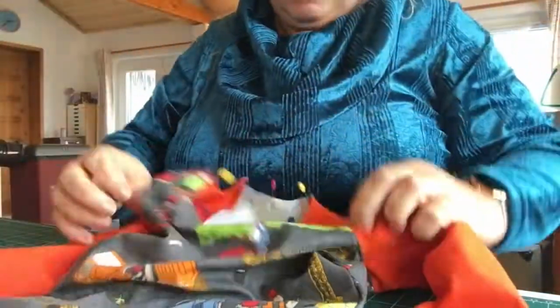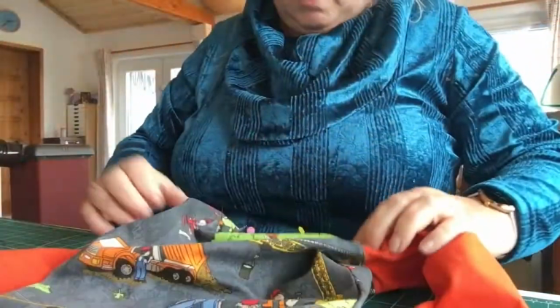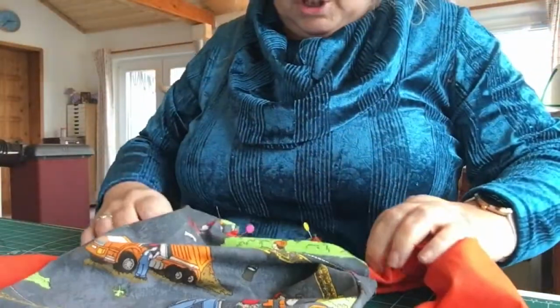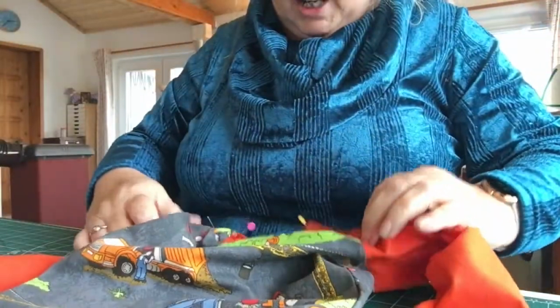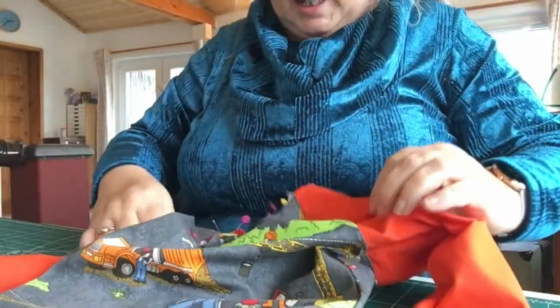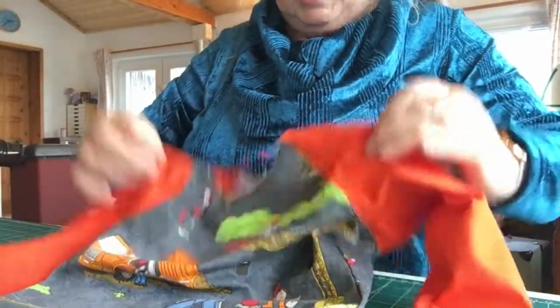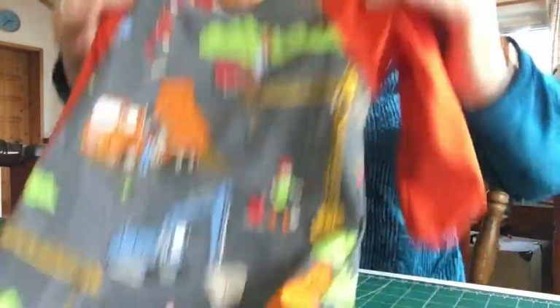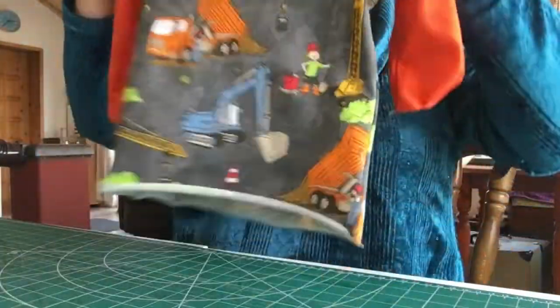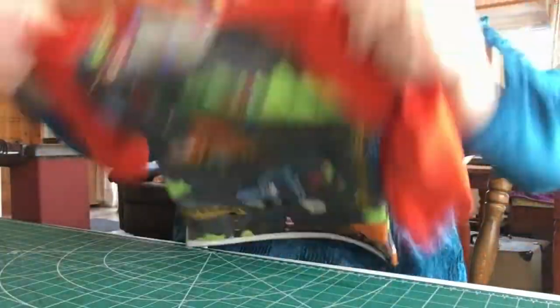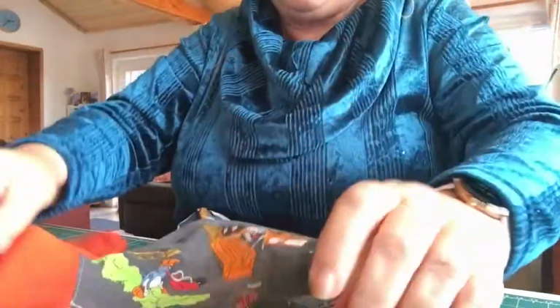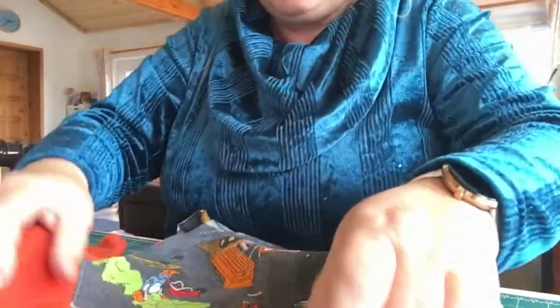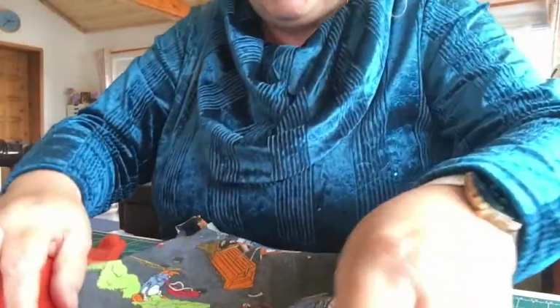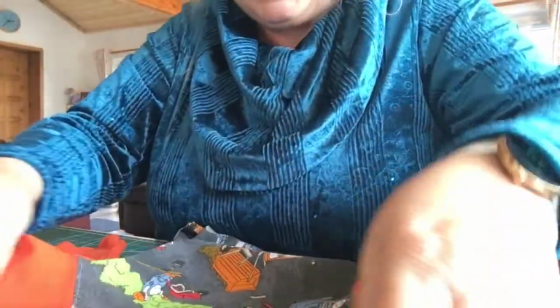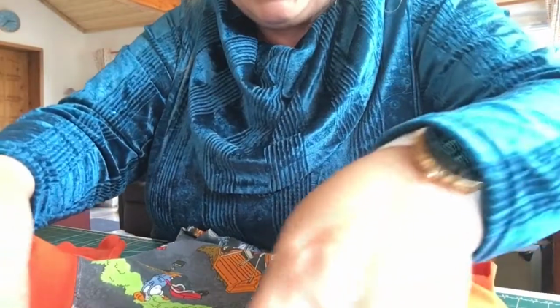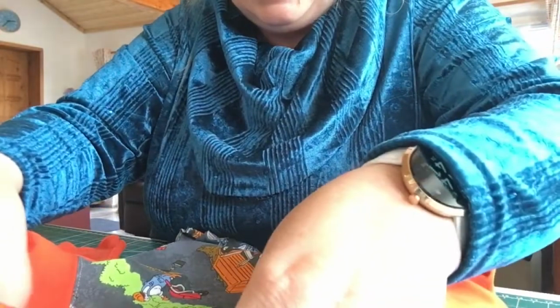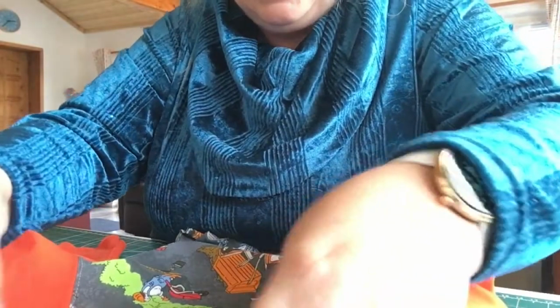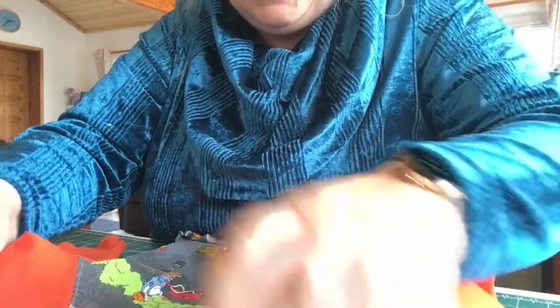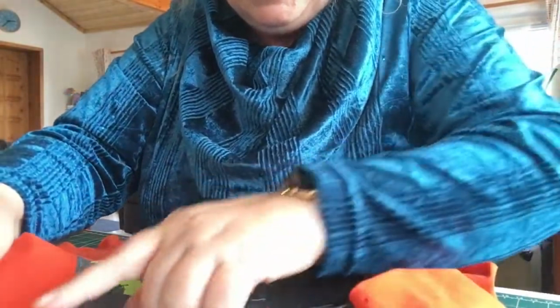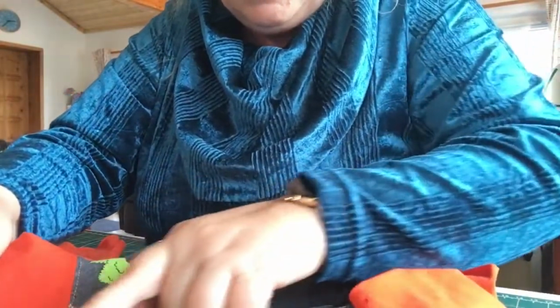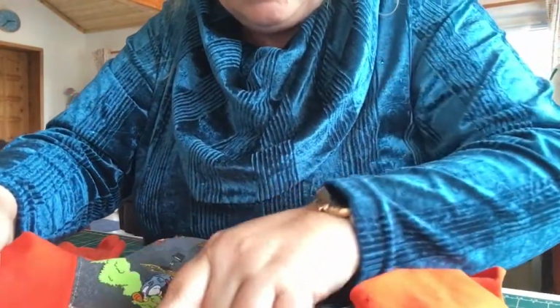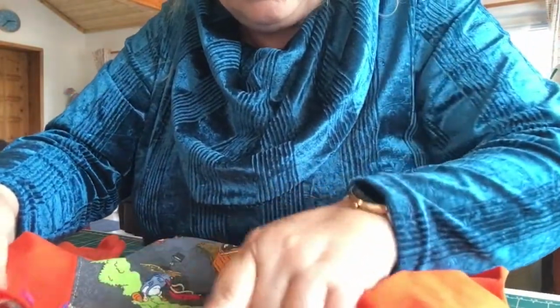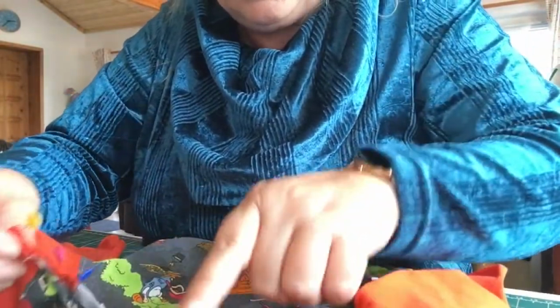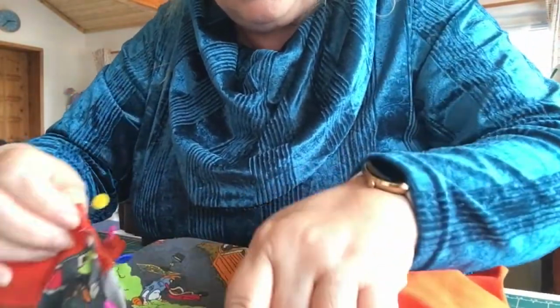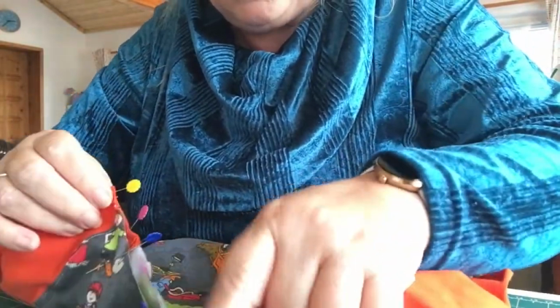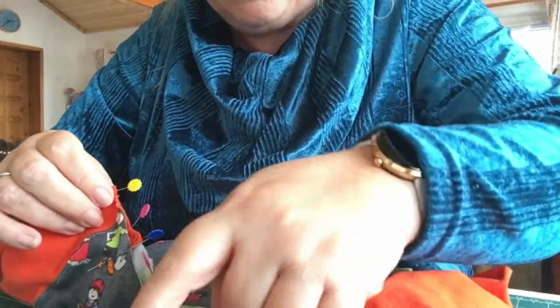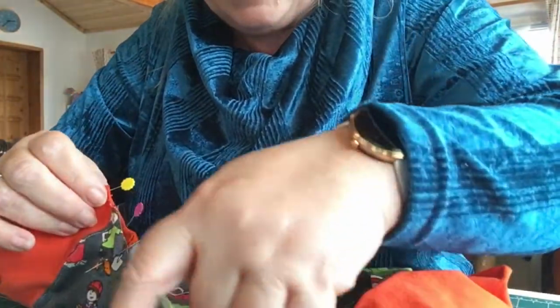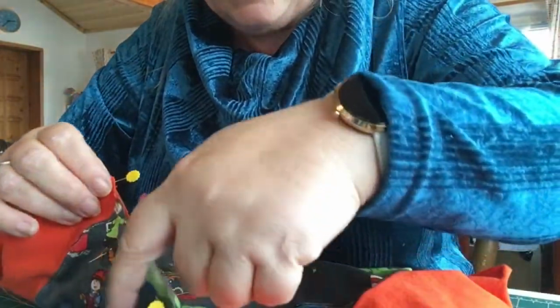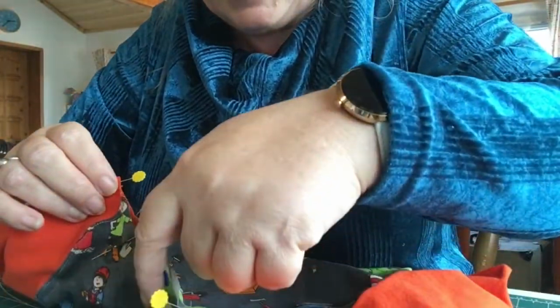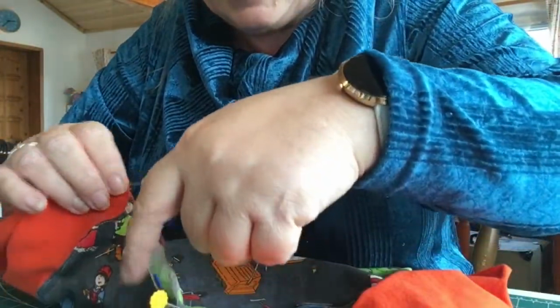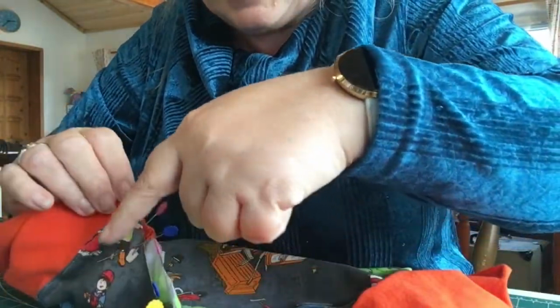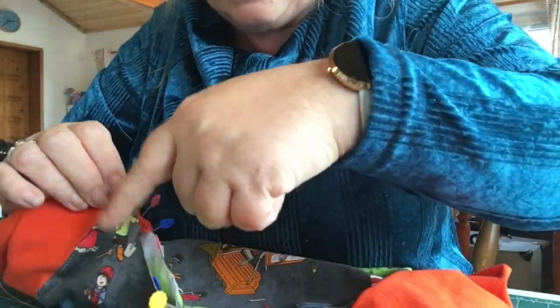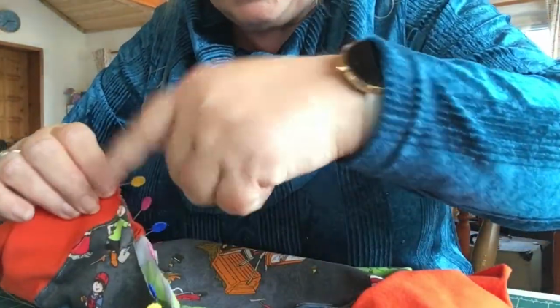I'm just going to check I have eight pins in: one, two, three, four, five, six, seven, eight. That's it.